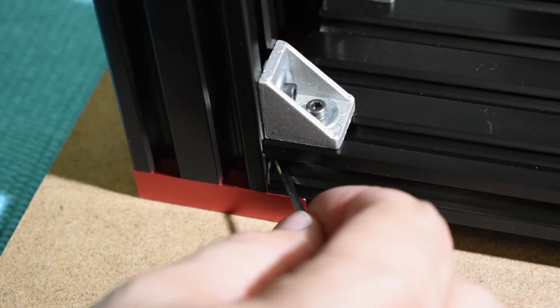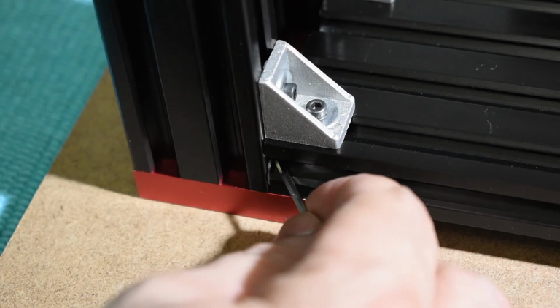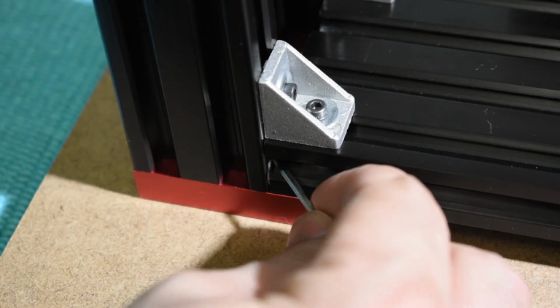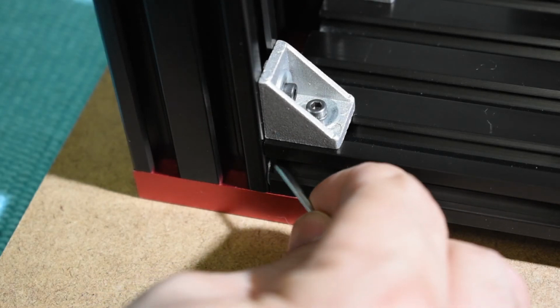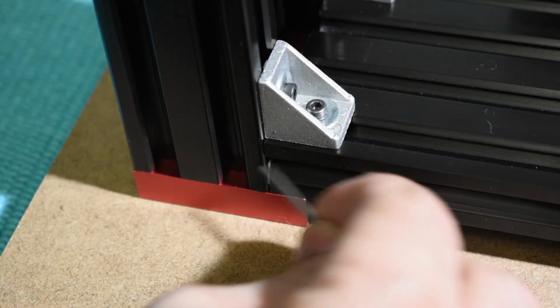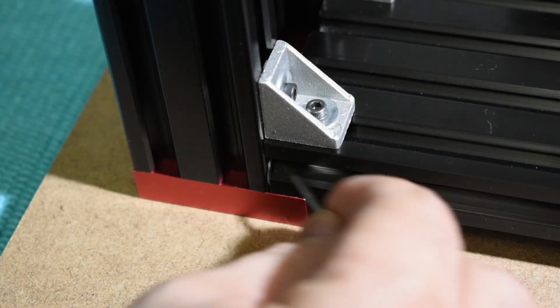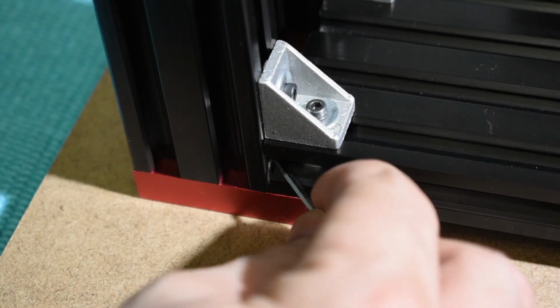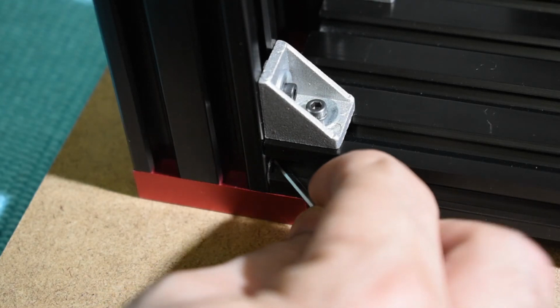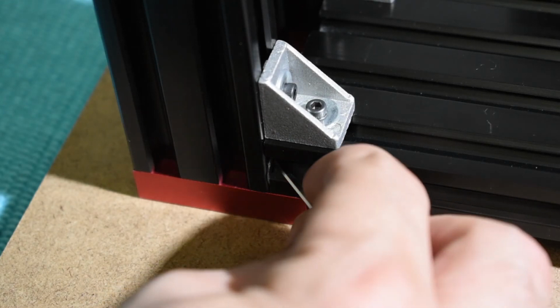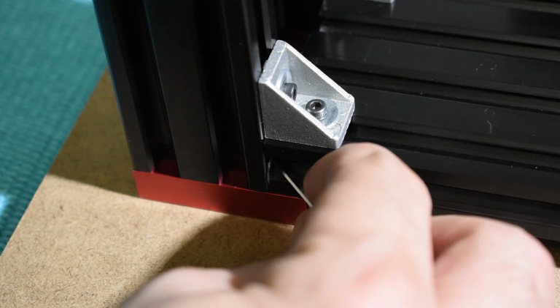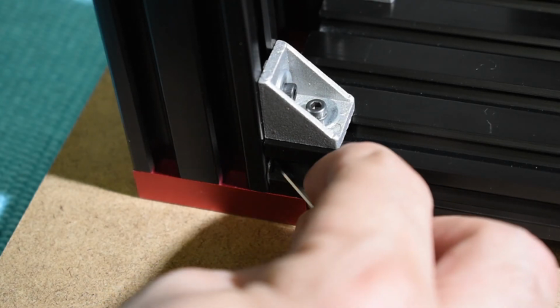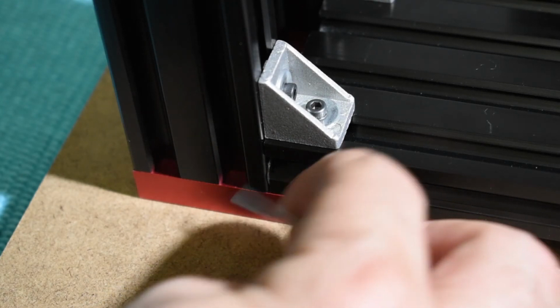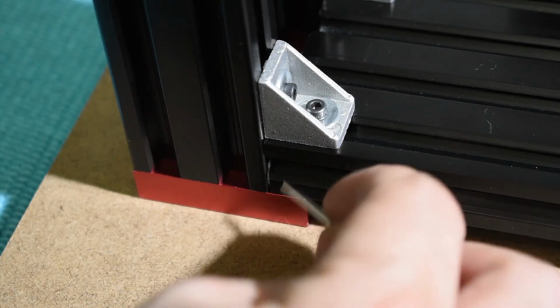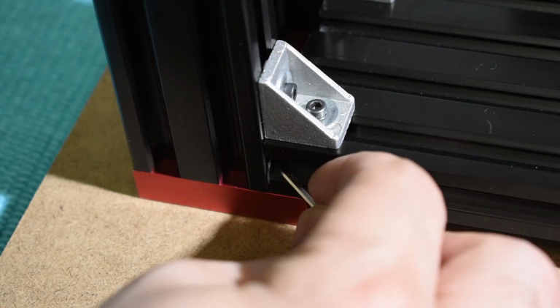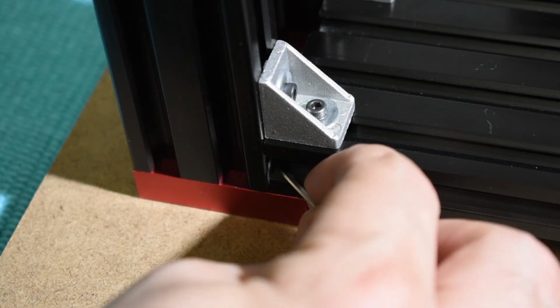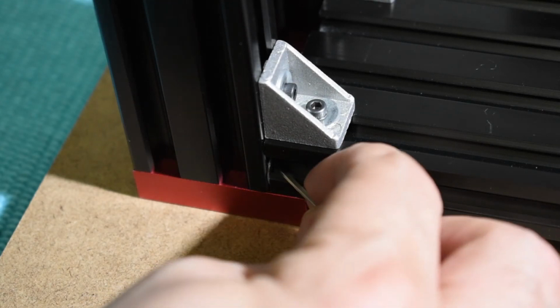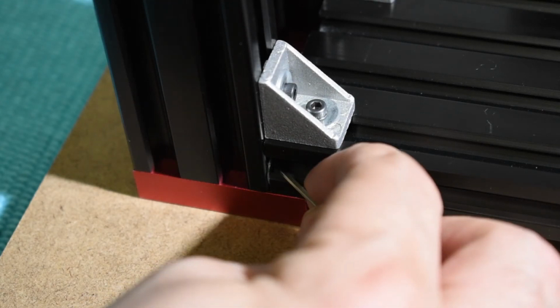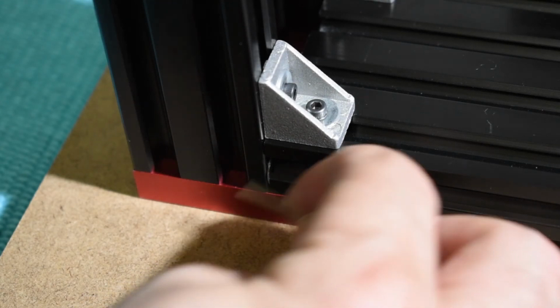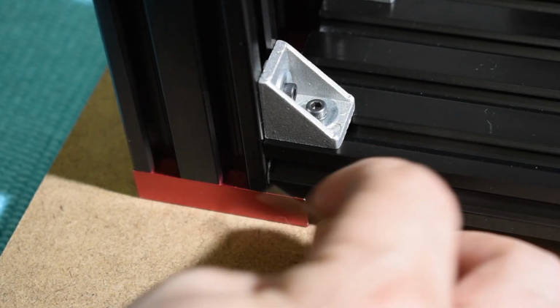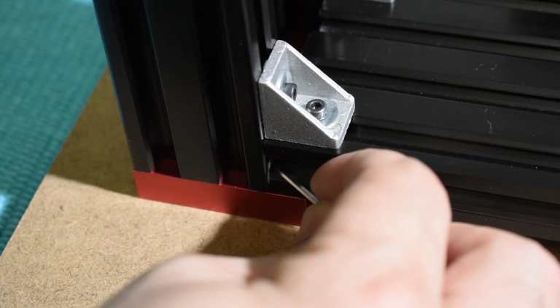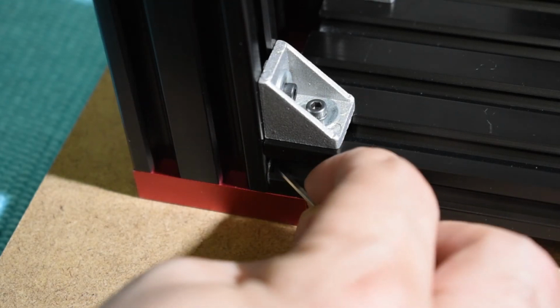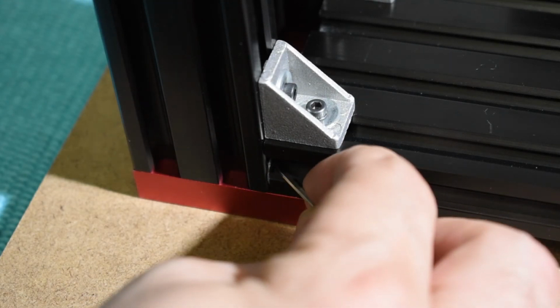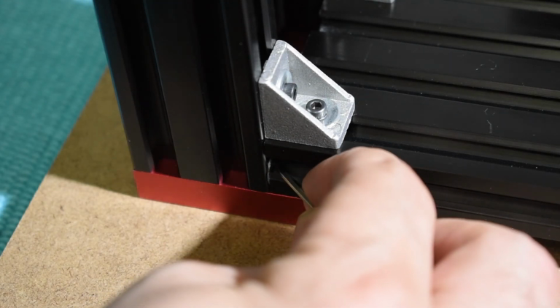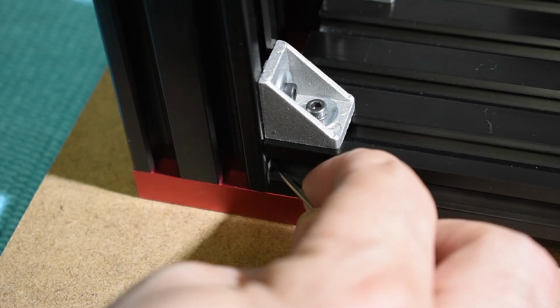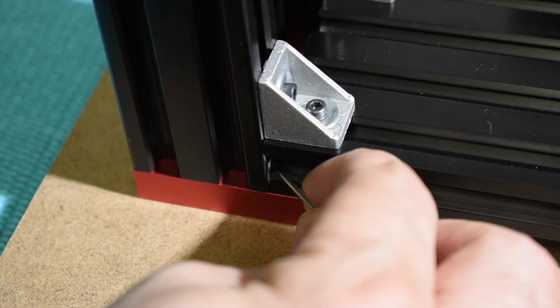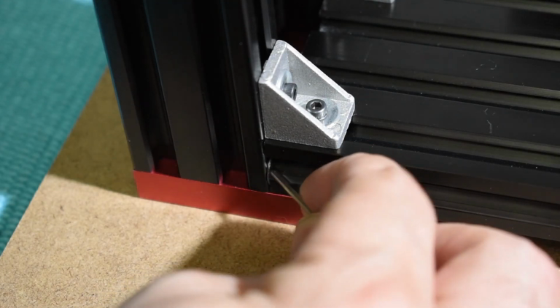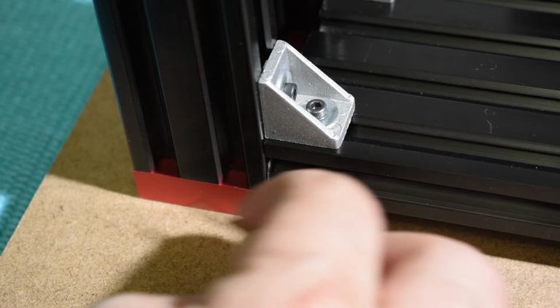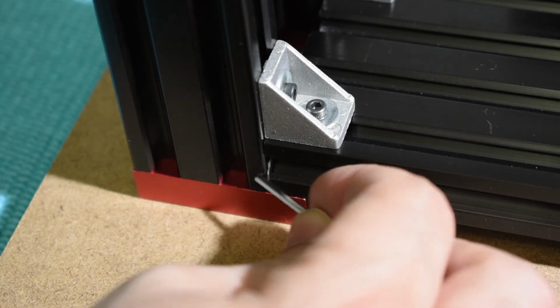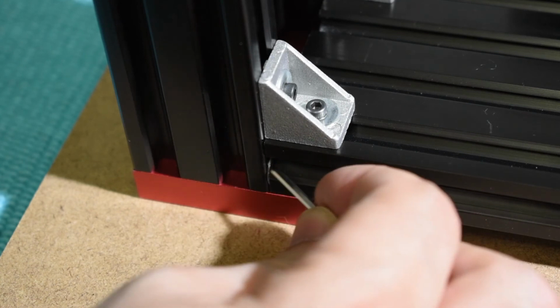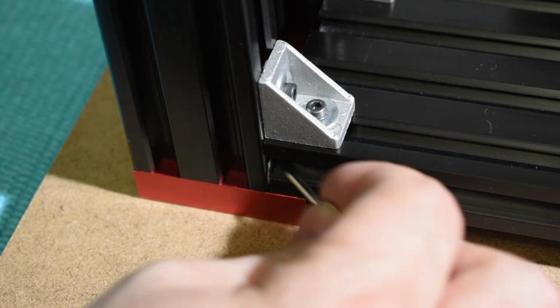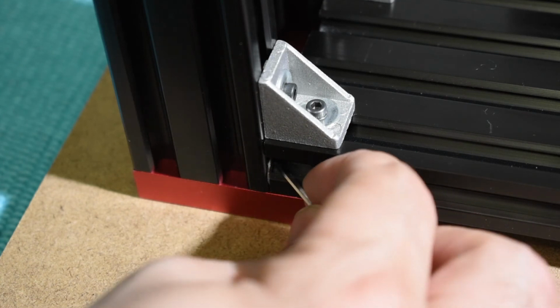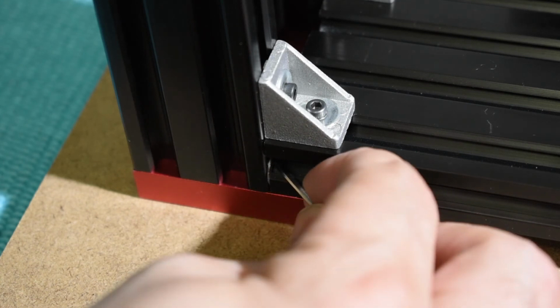At the end, make sure everything is tightened and the shims are in fact secure between the profiles.